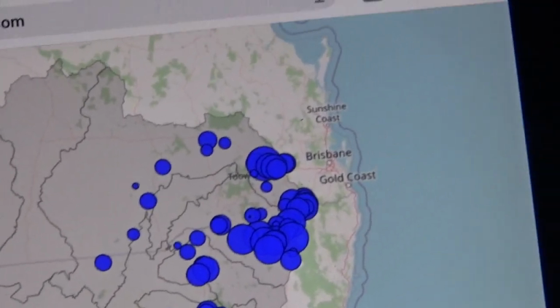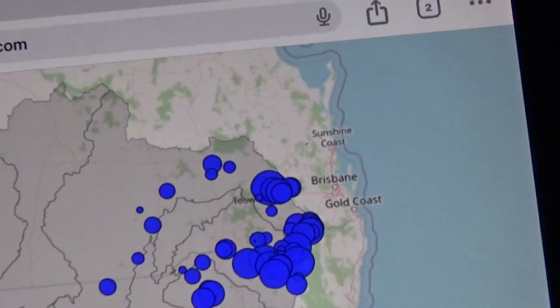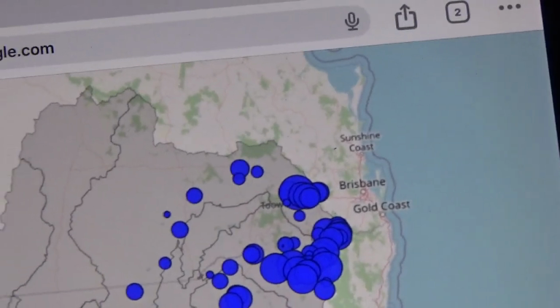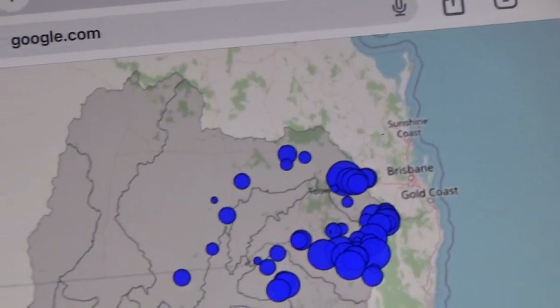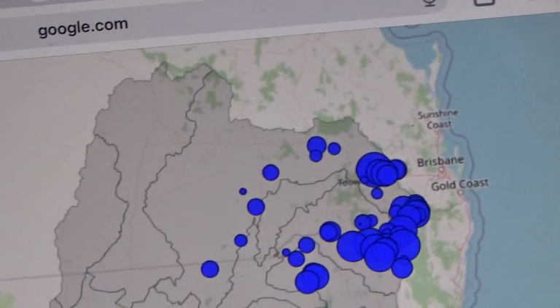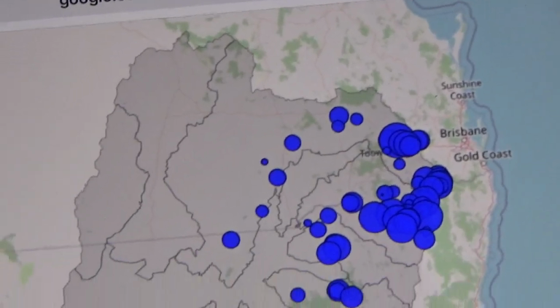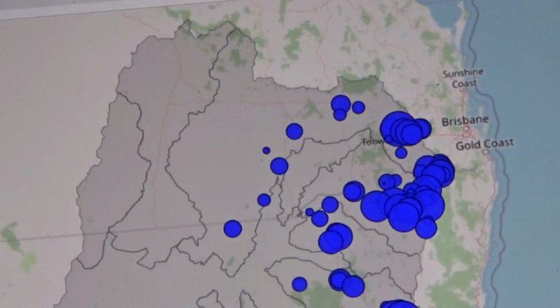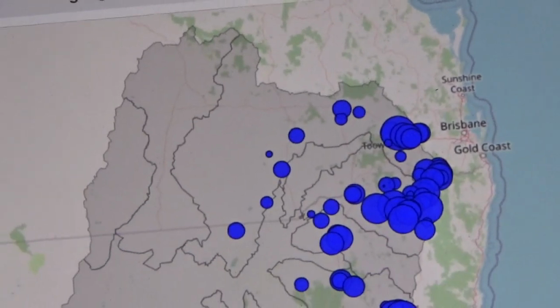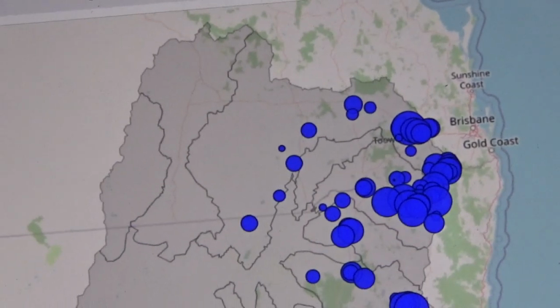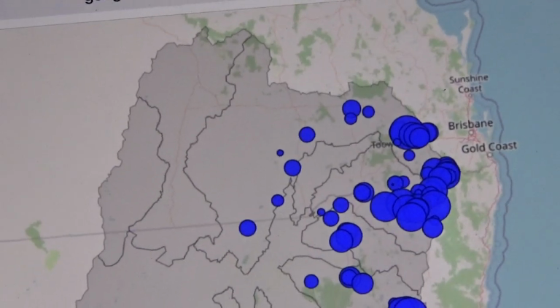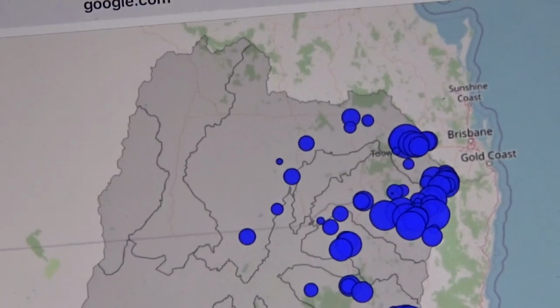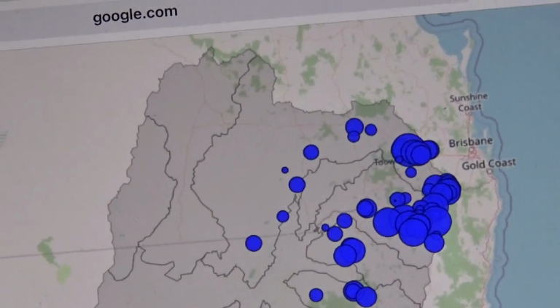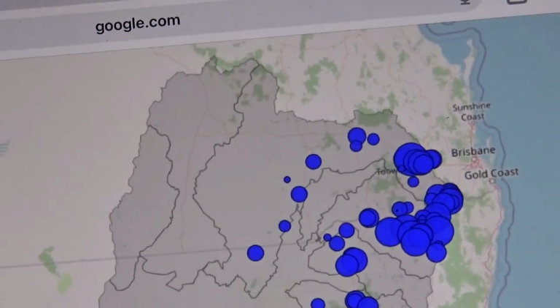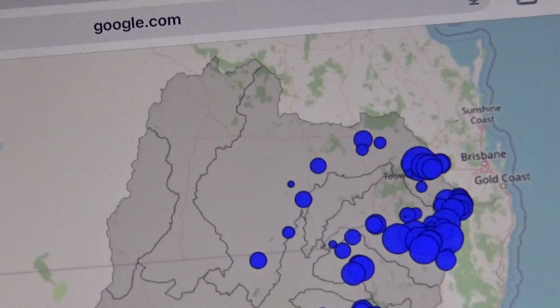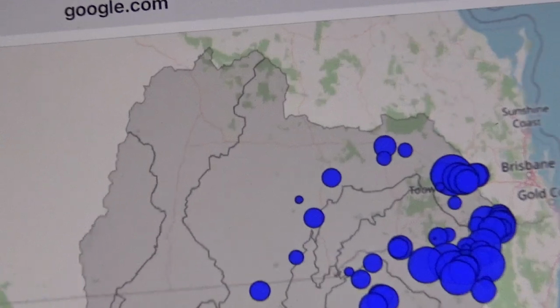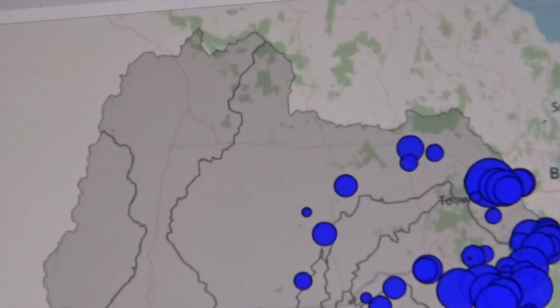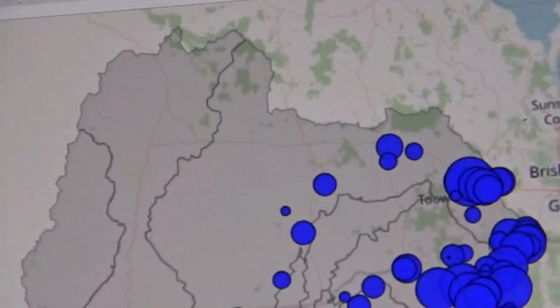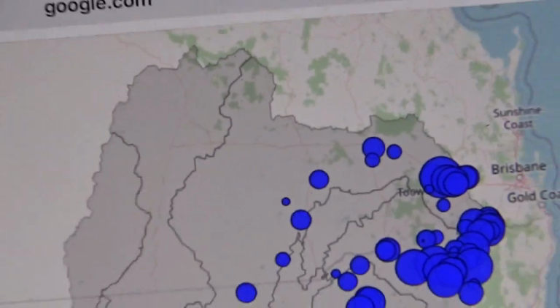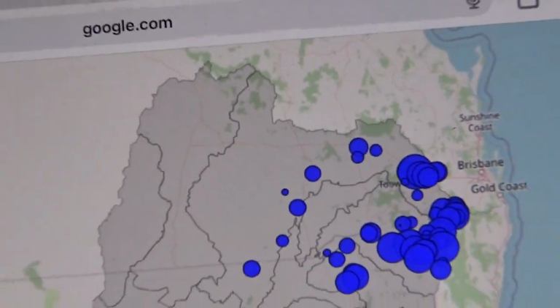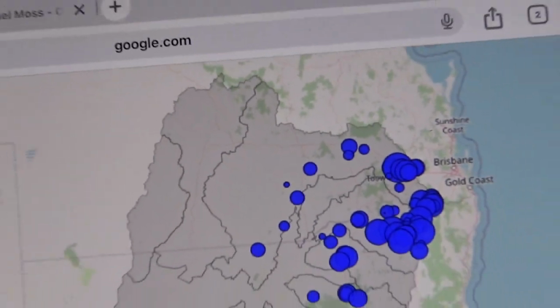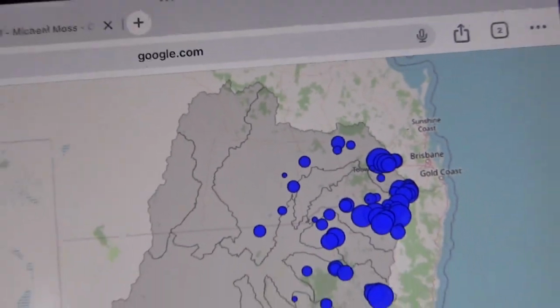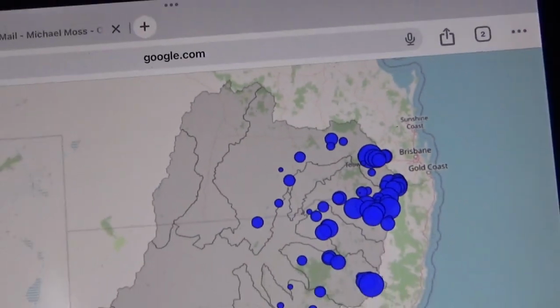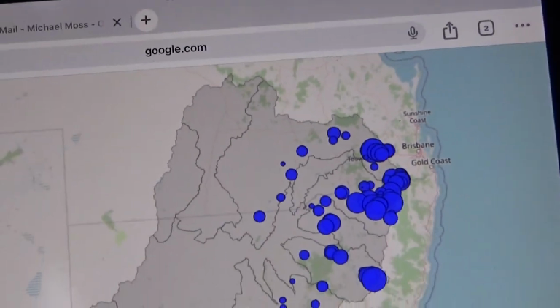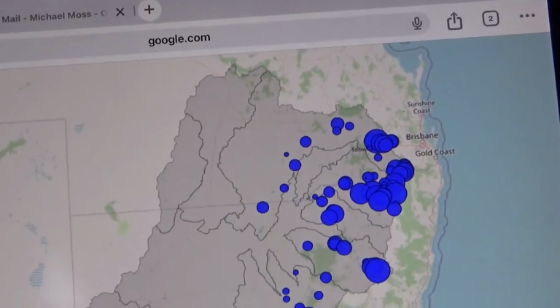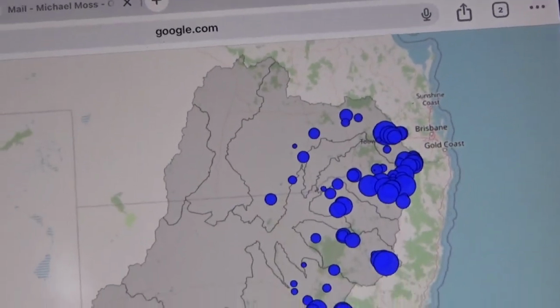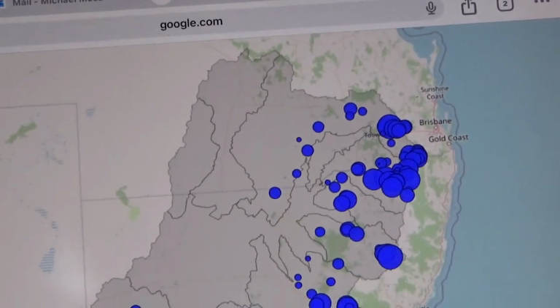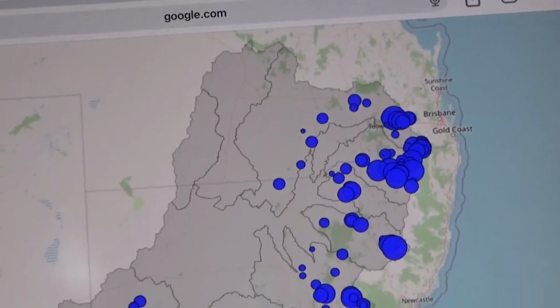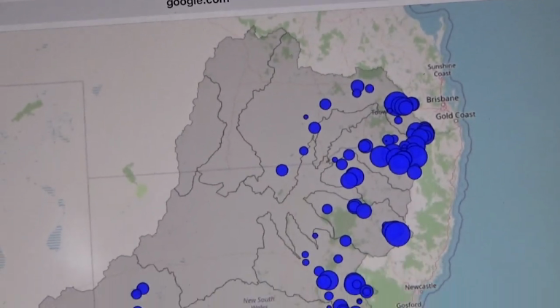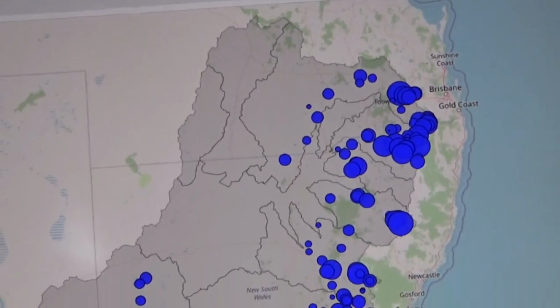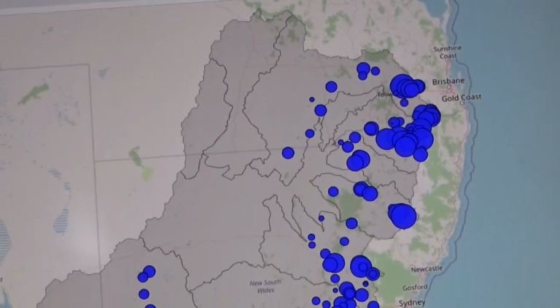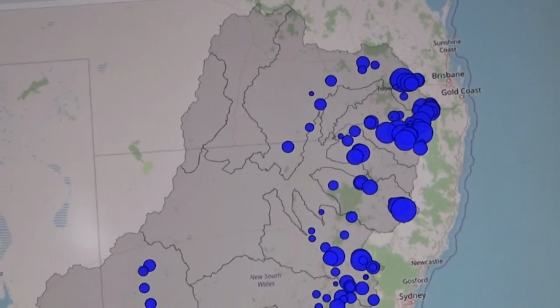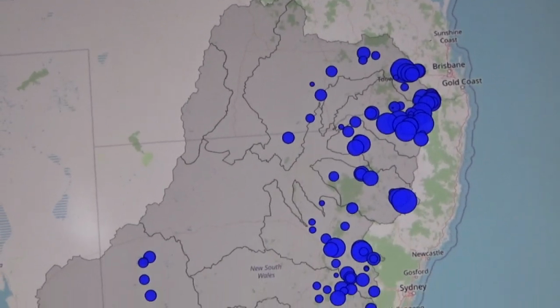As you can see, it's a massive area that did not detect the Tasmanian tiger.